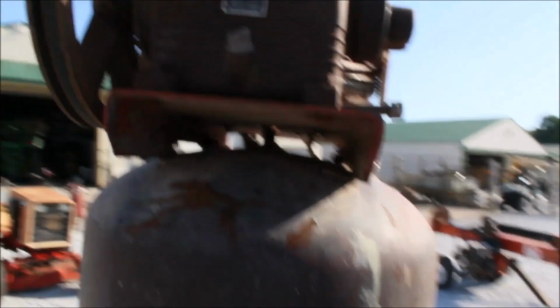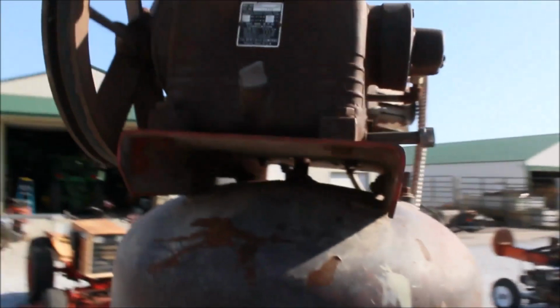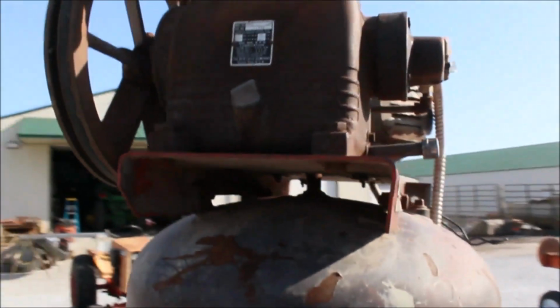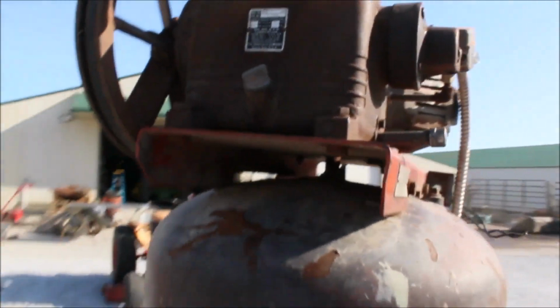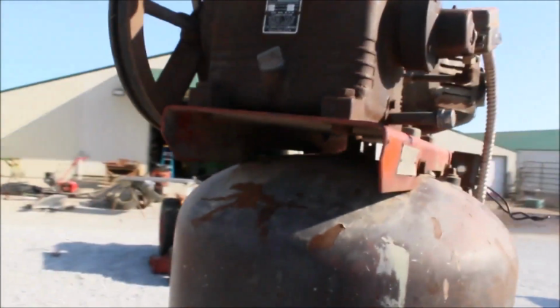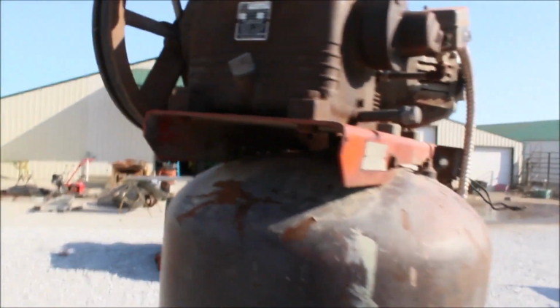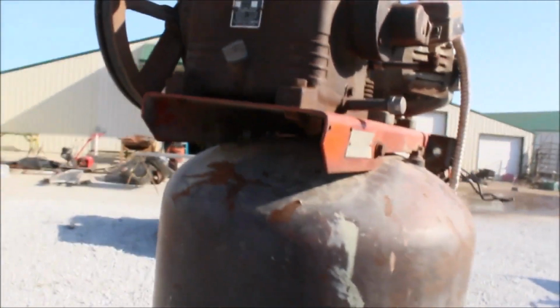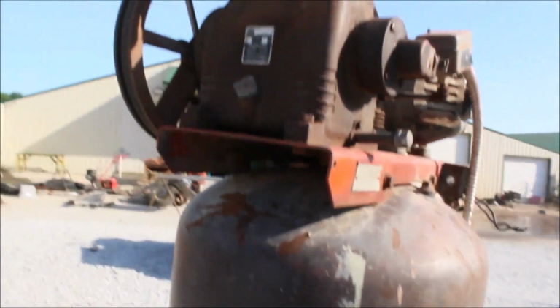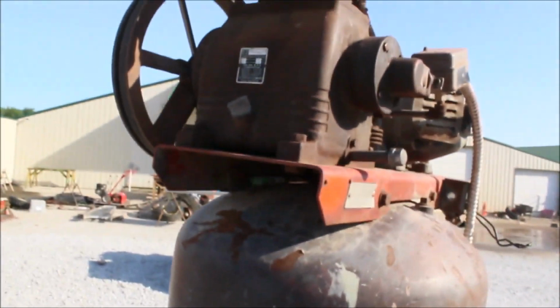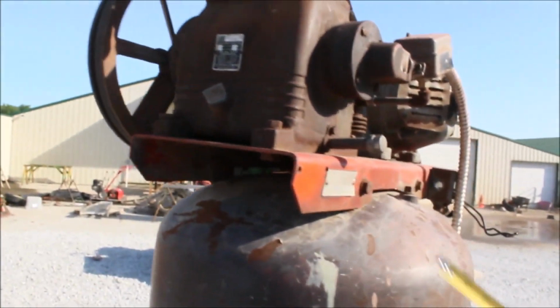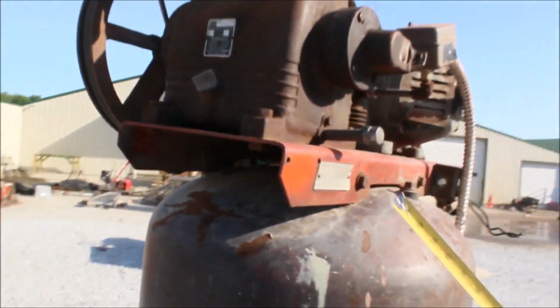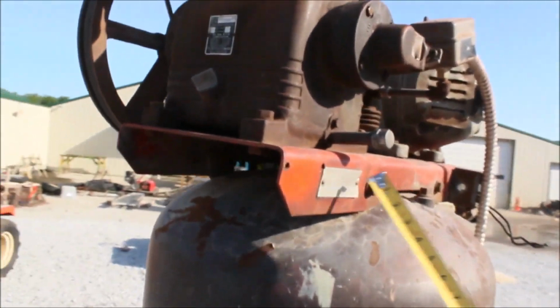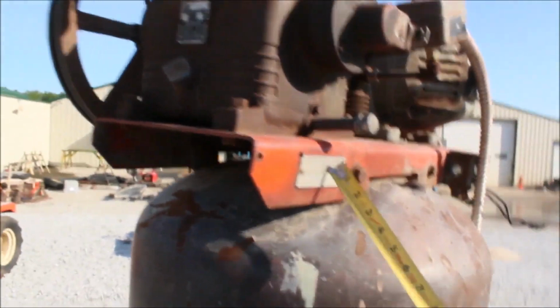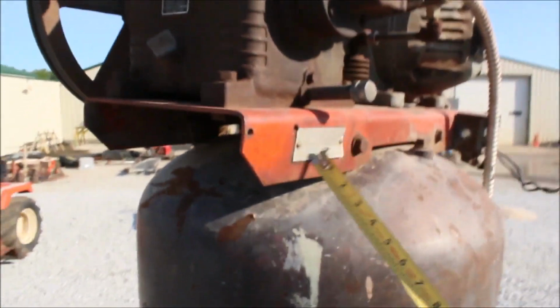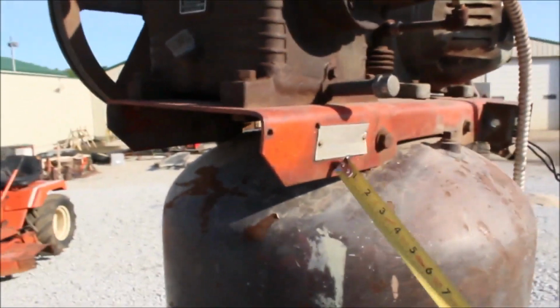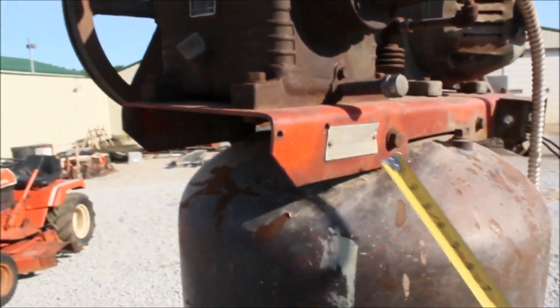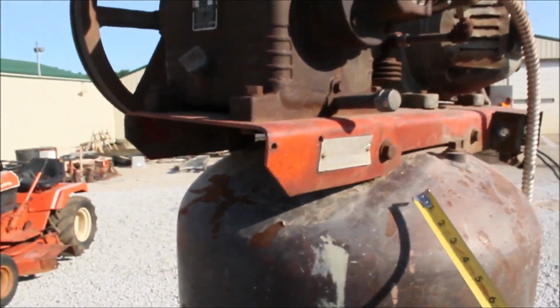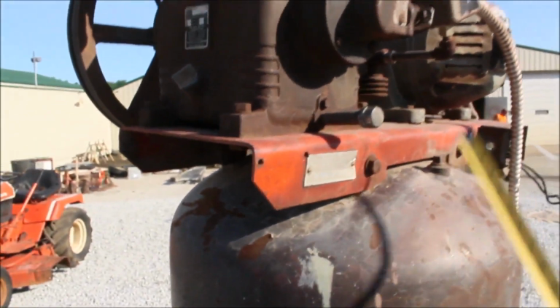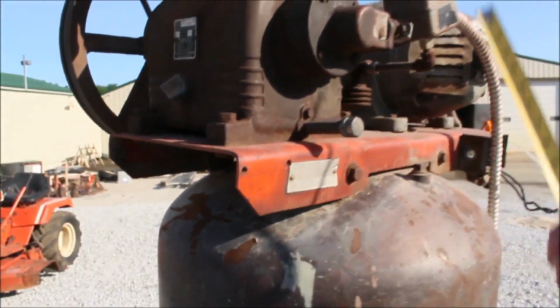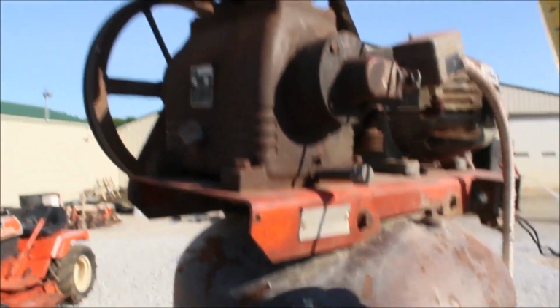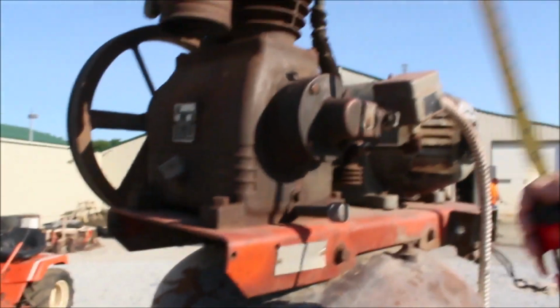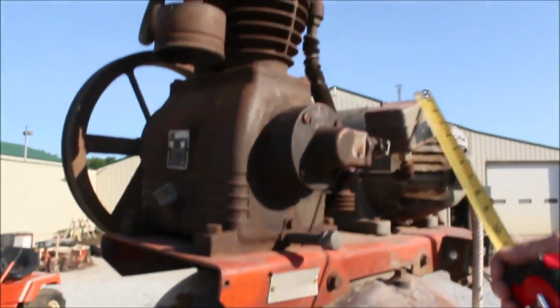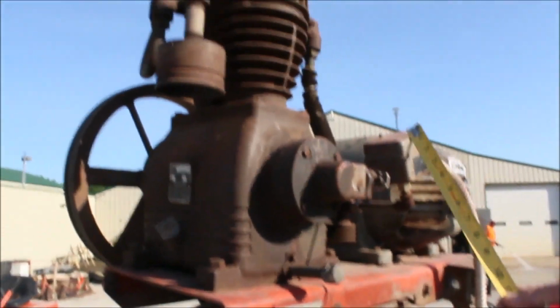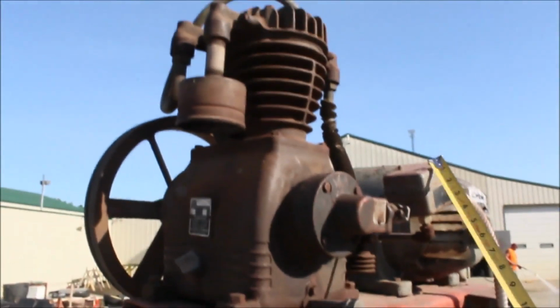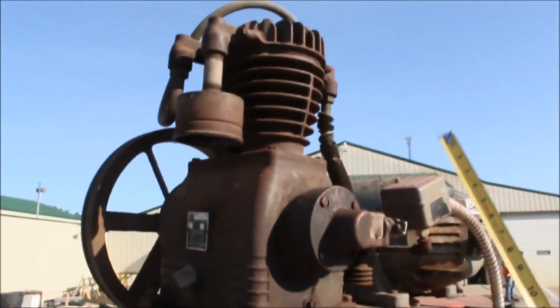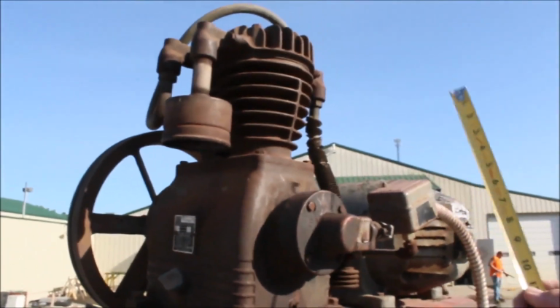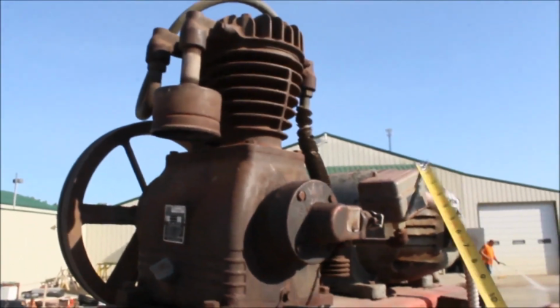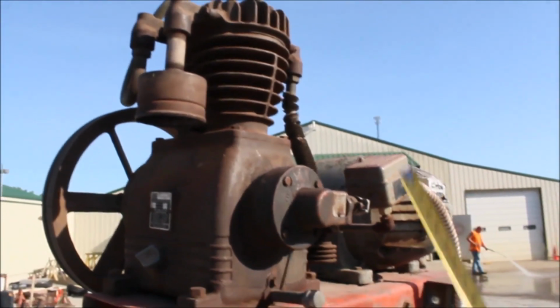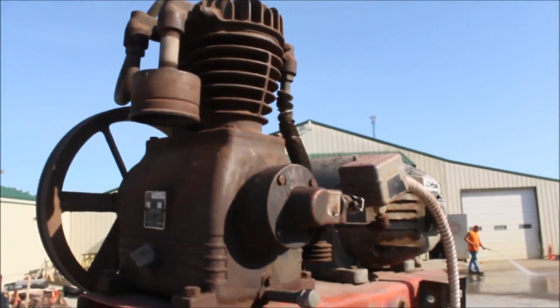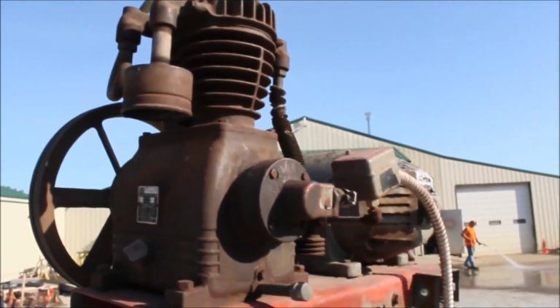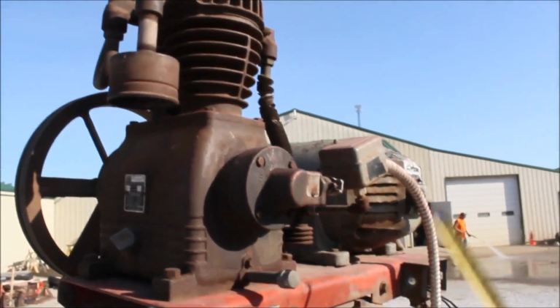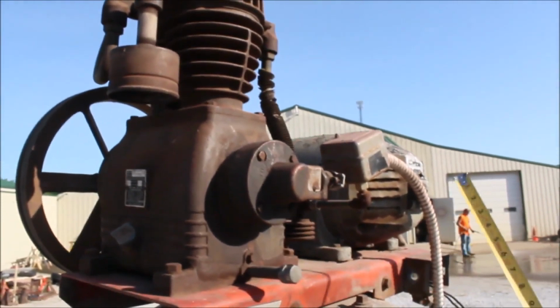Guys, here's the Tobias air compressor. Two horsepower, single phase engine.